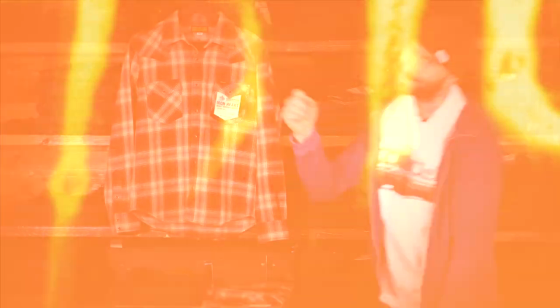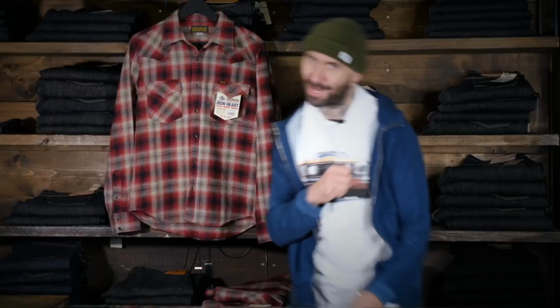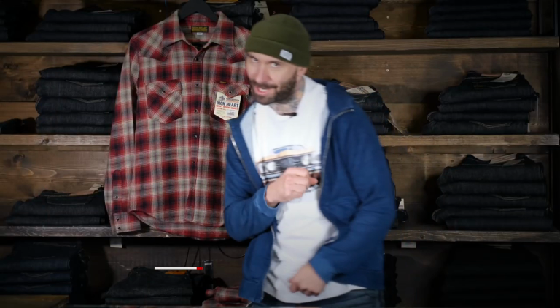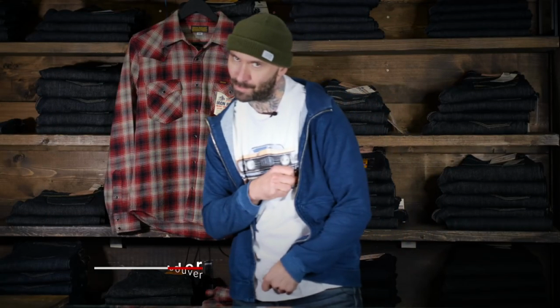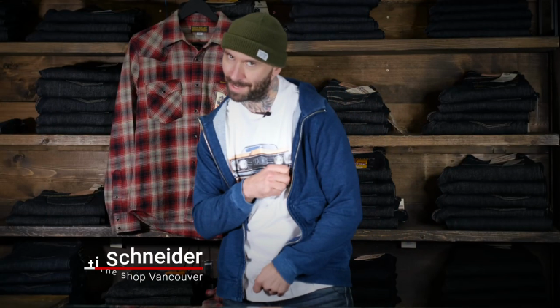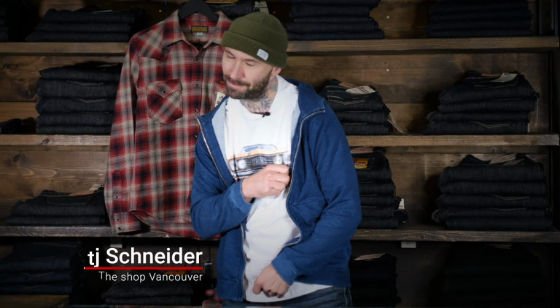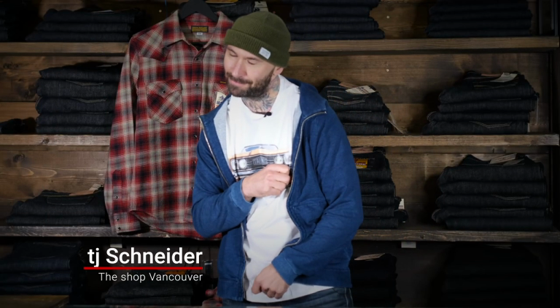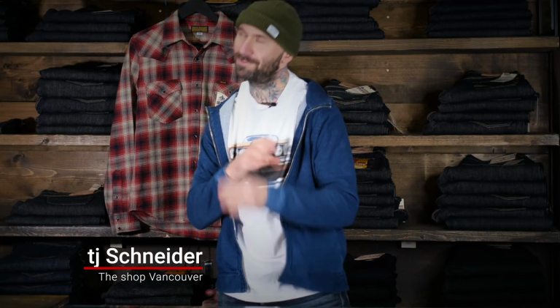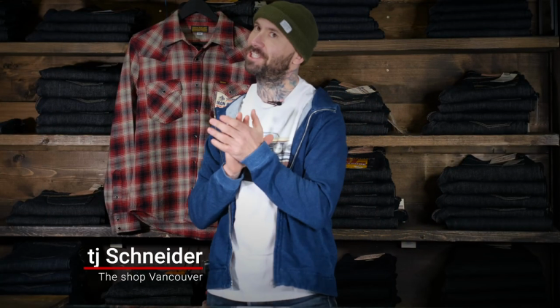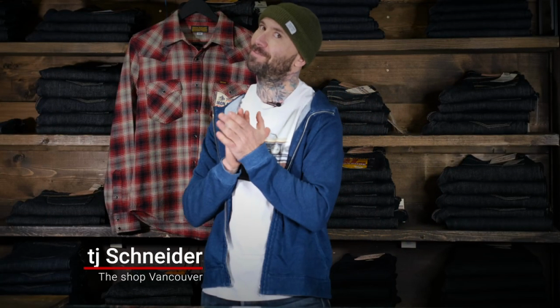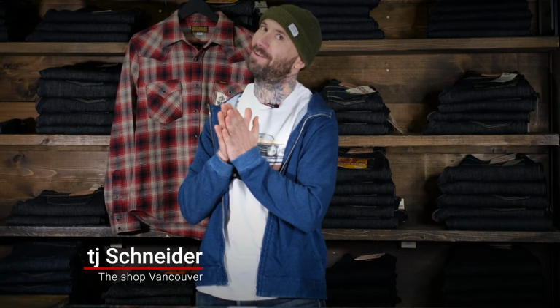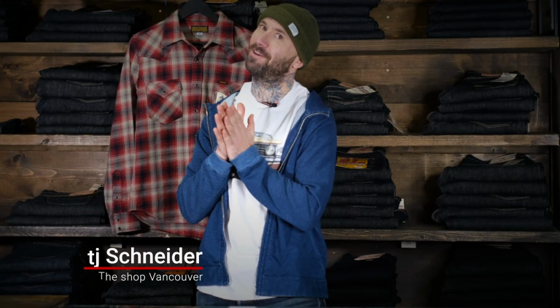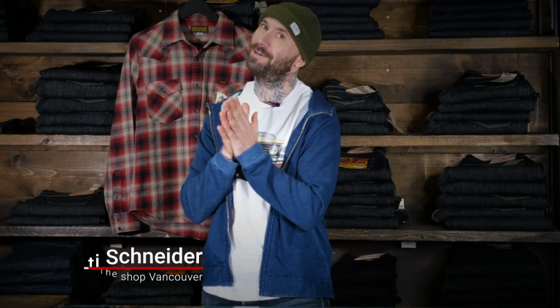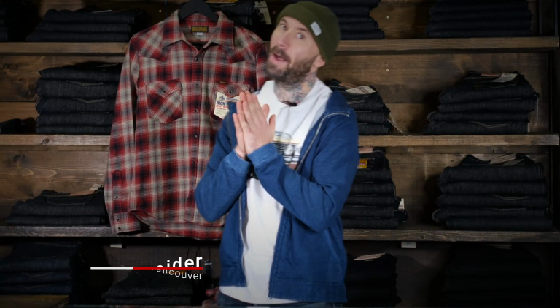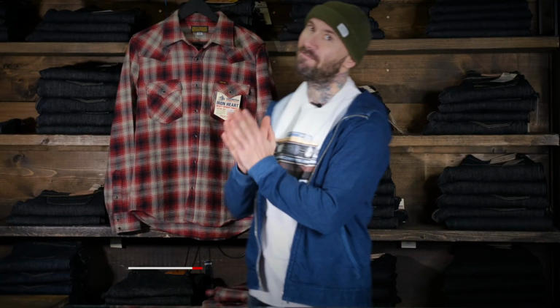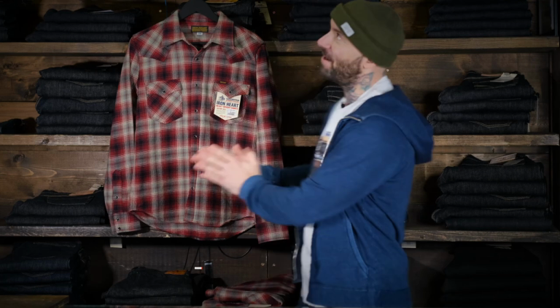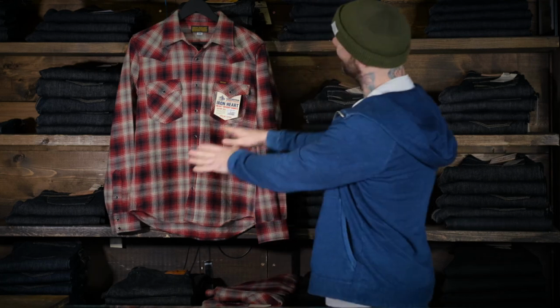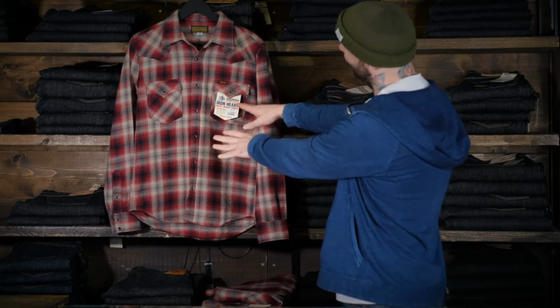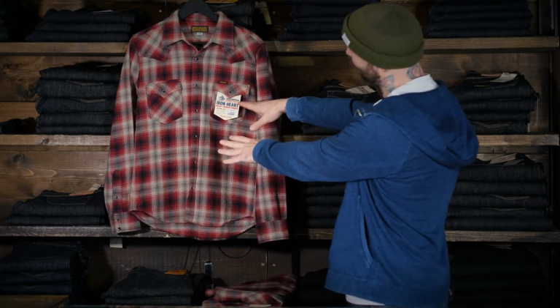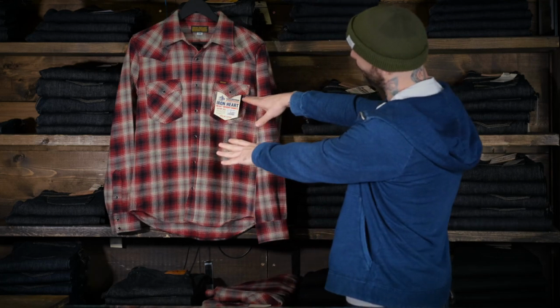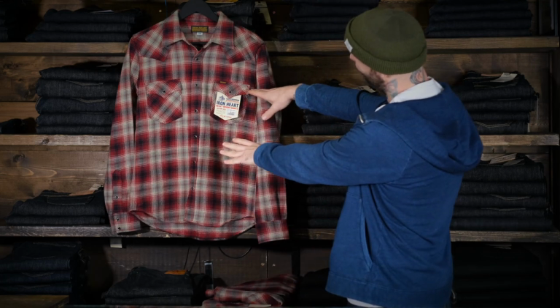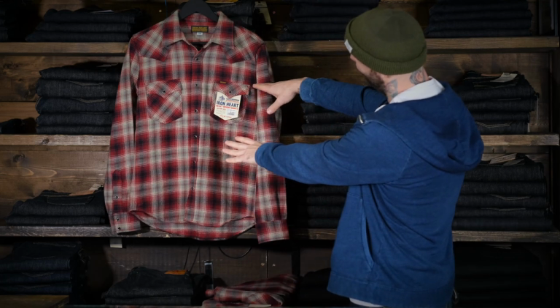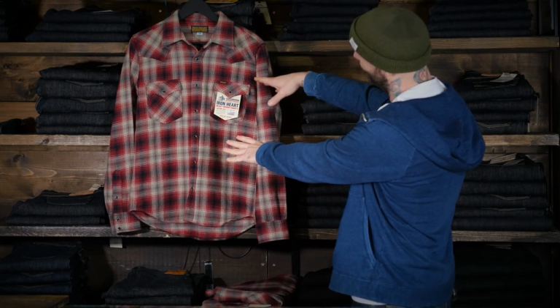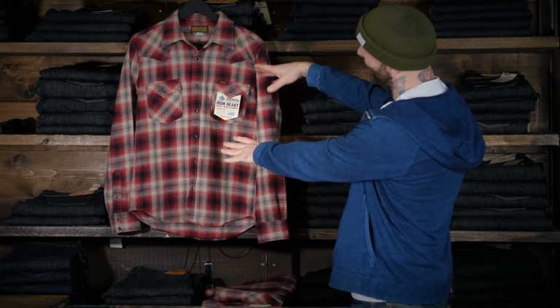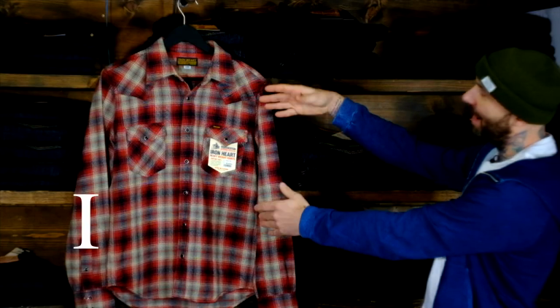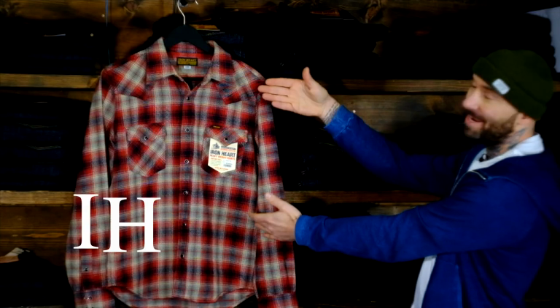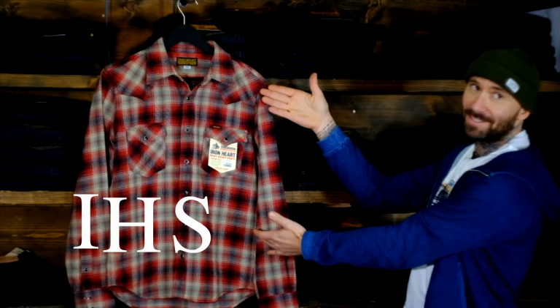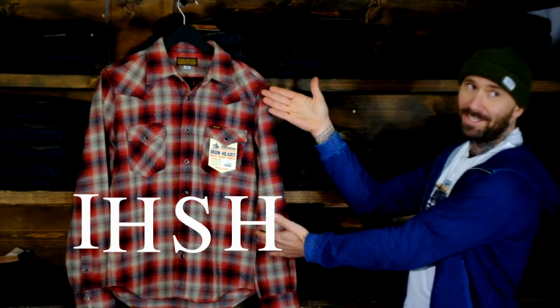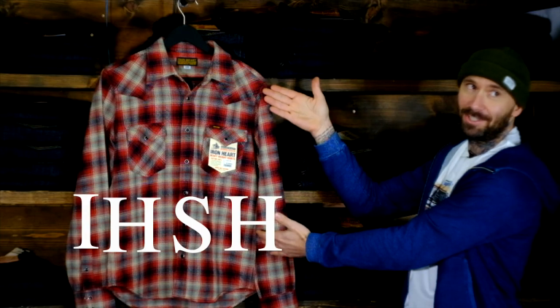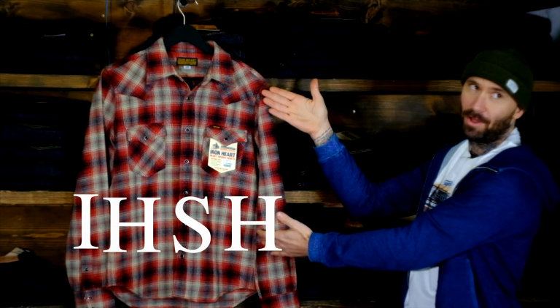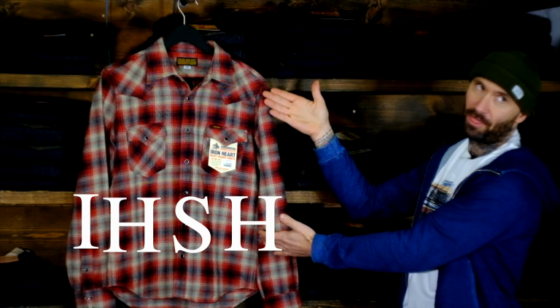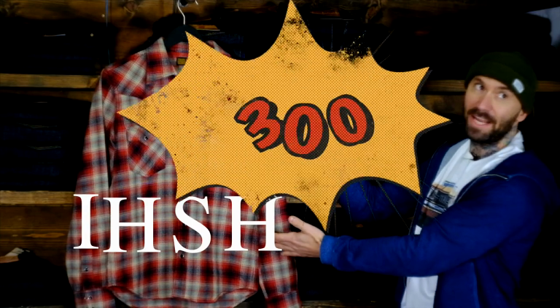Yo dawgs, what's happening? TJ here from The Shop Vancouver. Very excited to share with you the new IHSH 300.